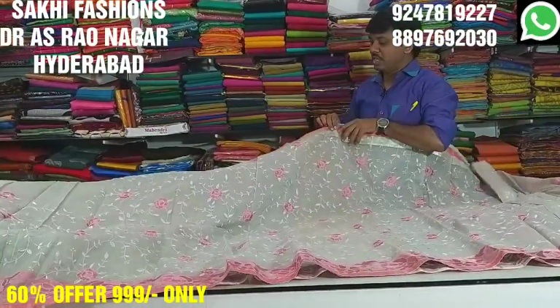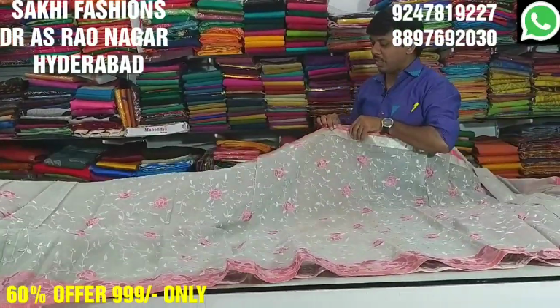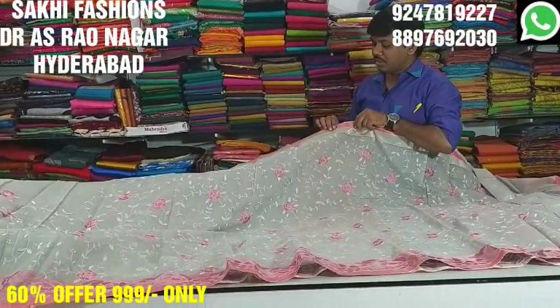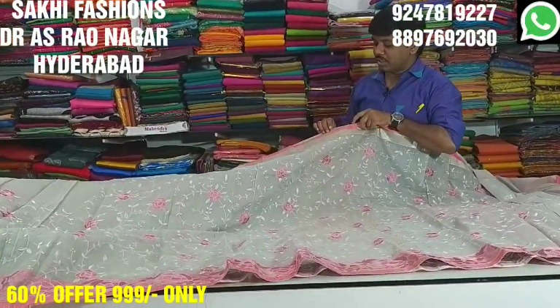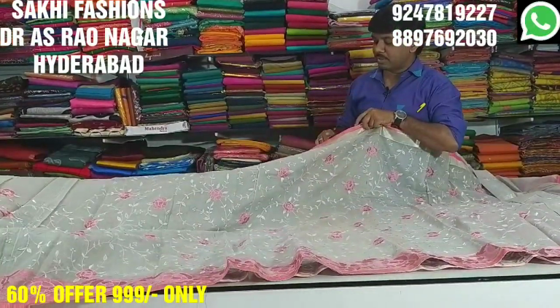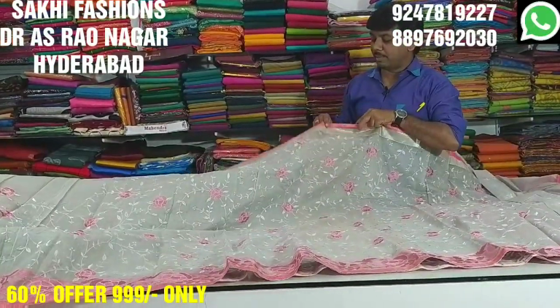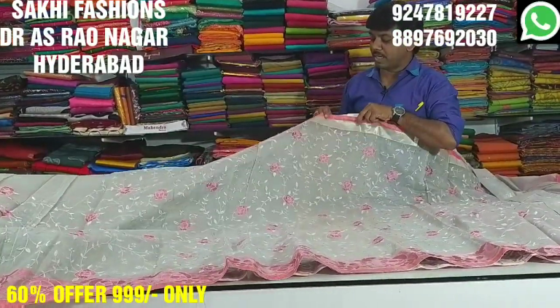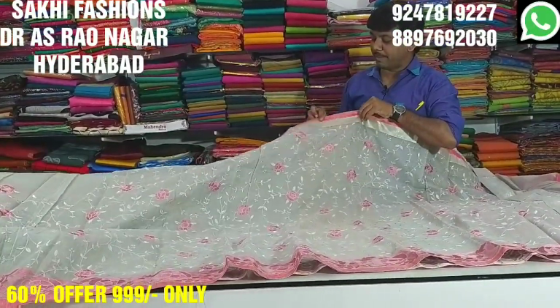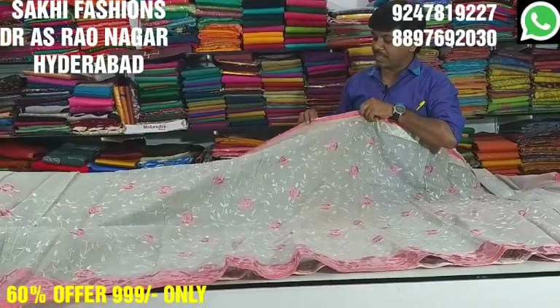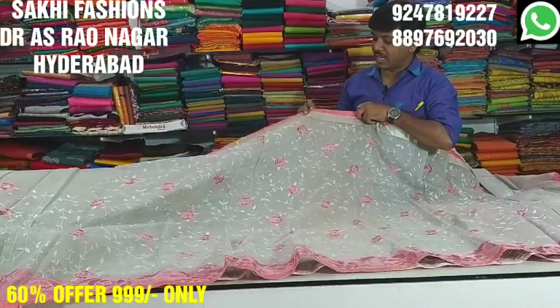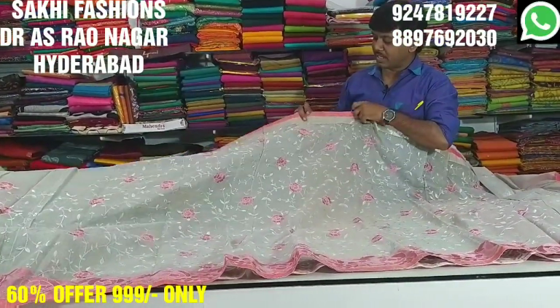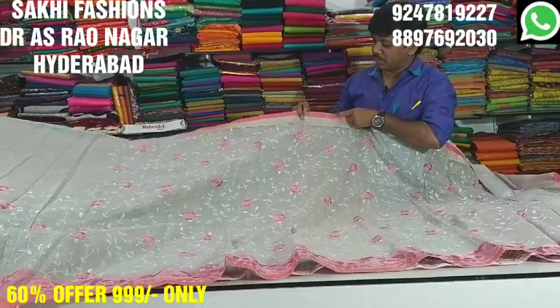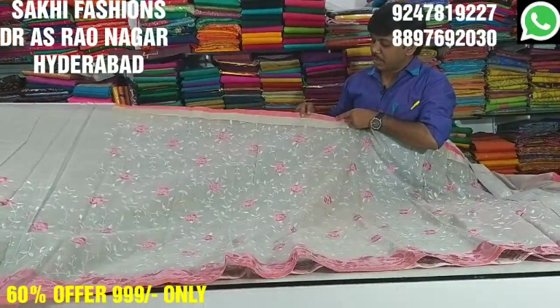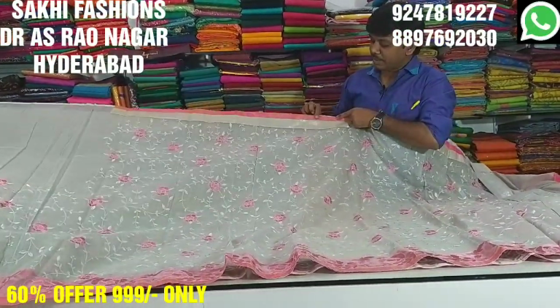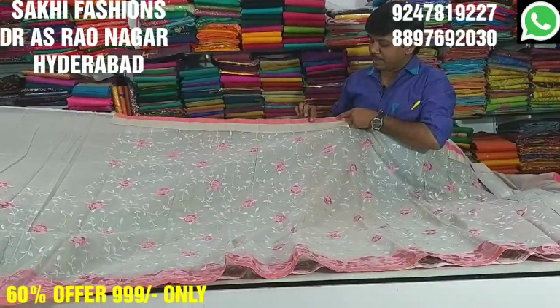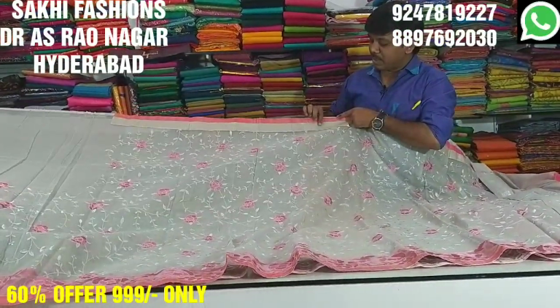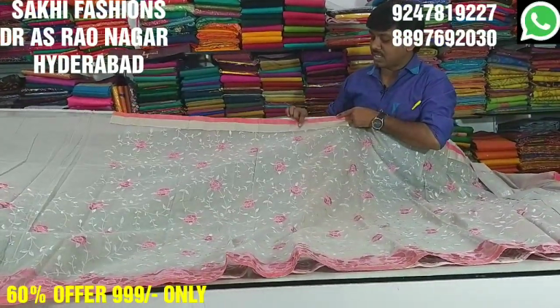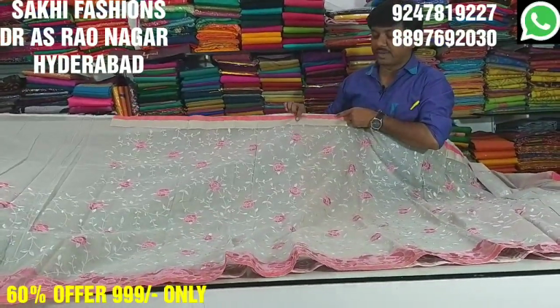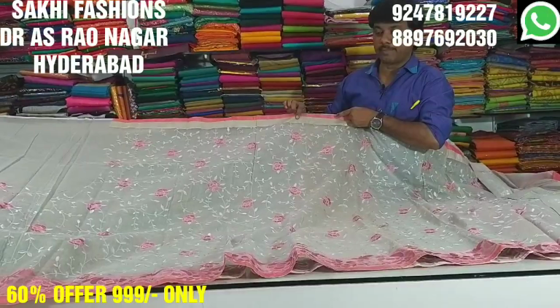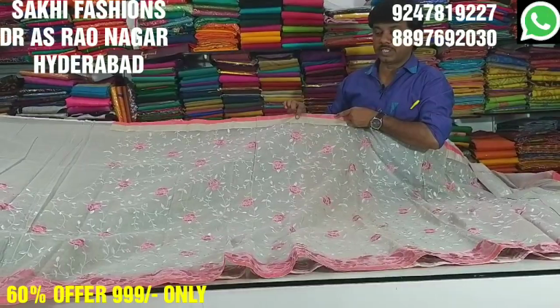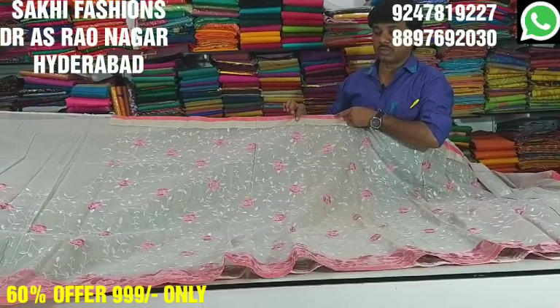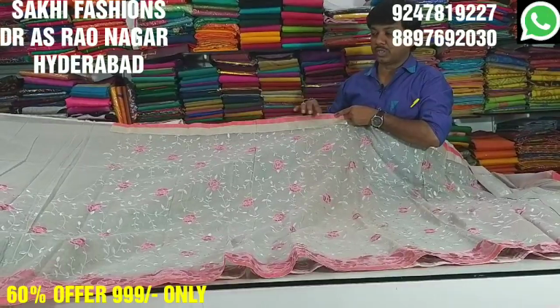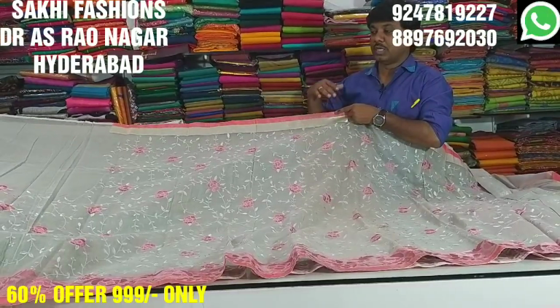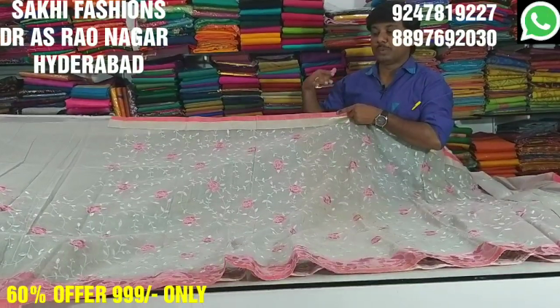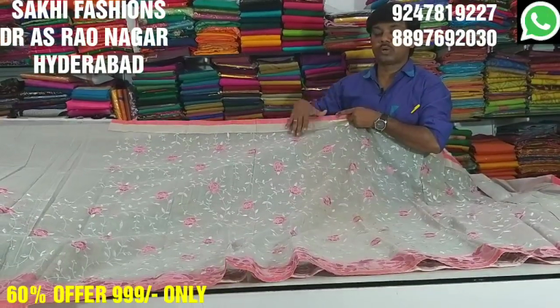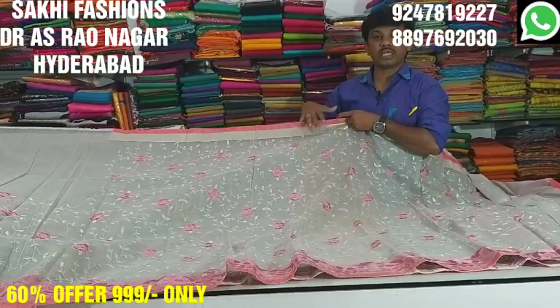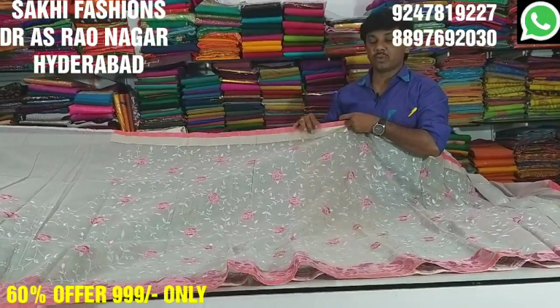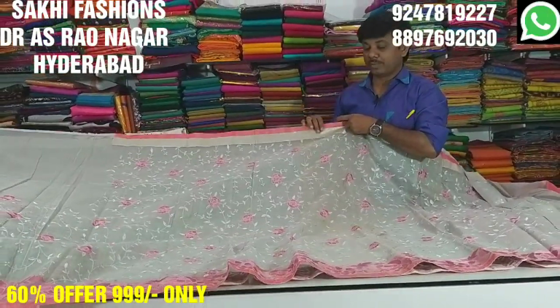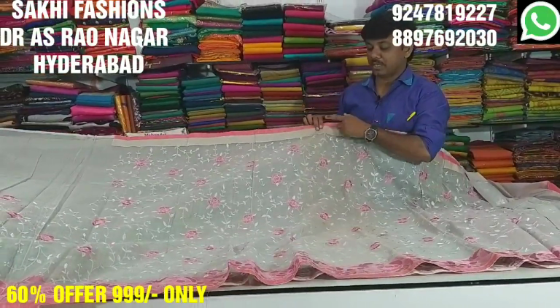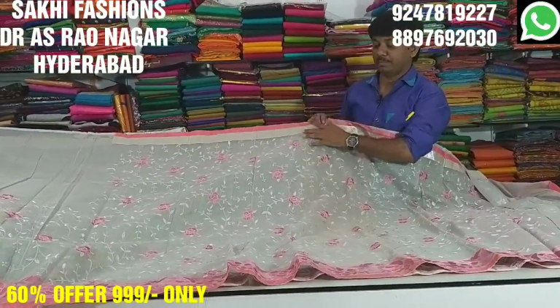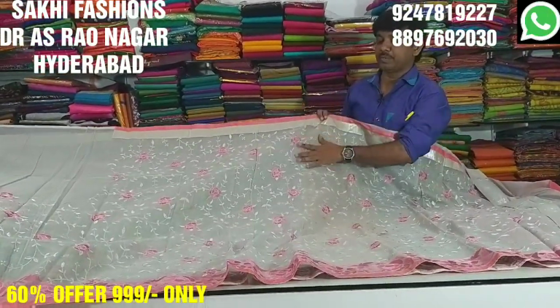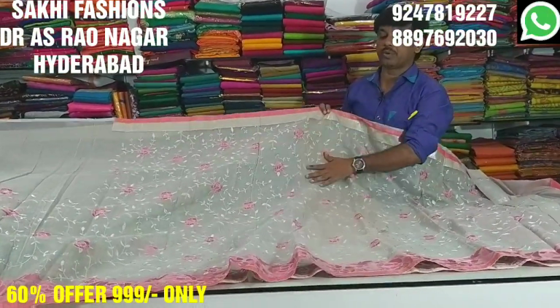The same design also comes in double color — pink color and silver color. Pure cotton coat fabric is available.